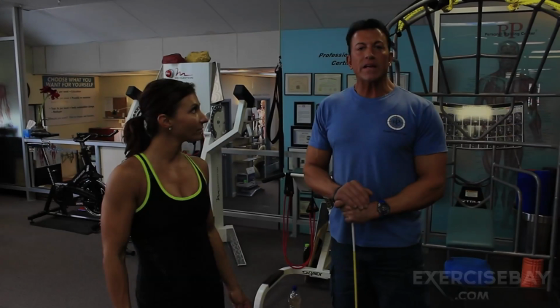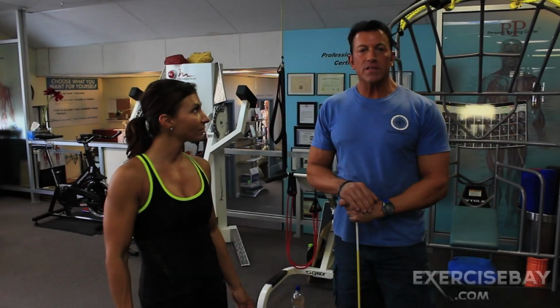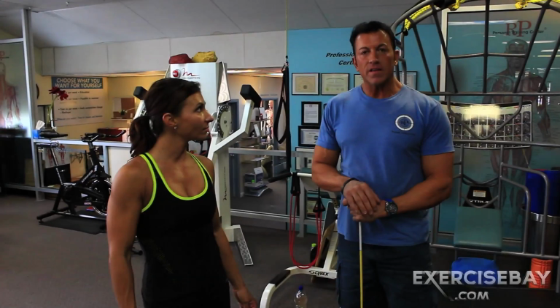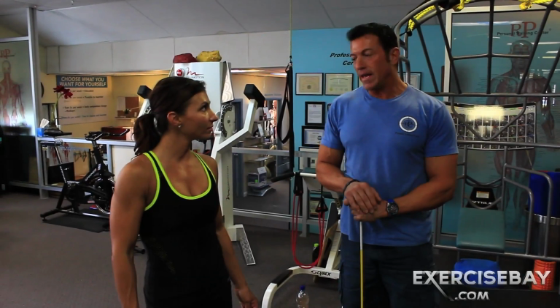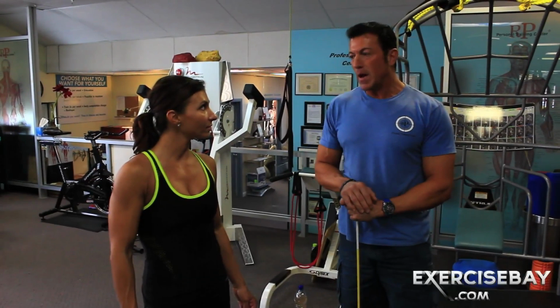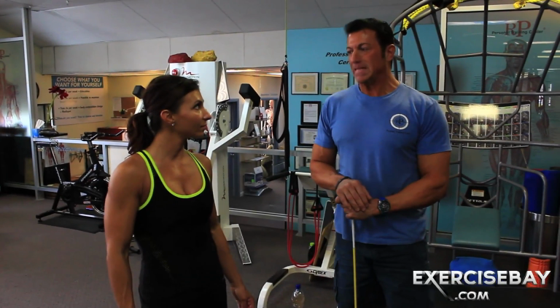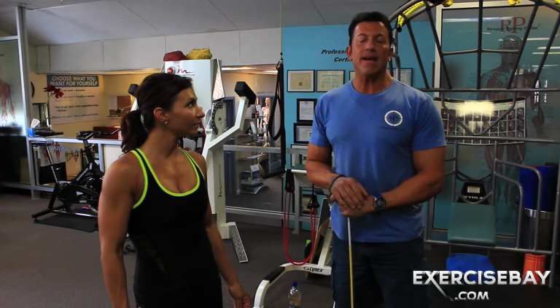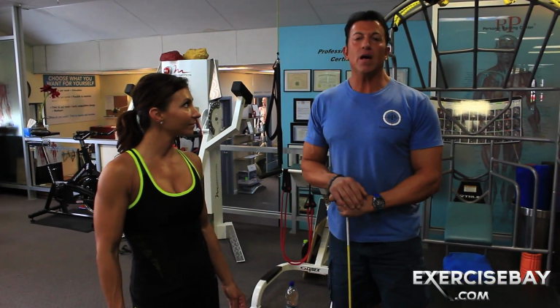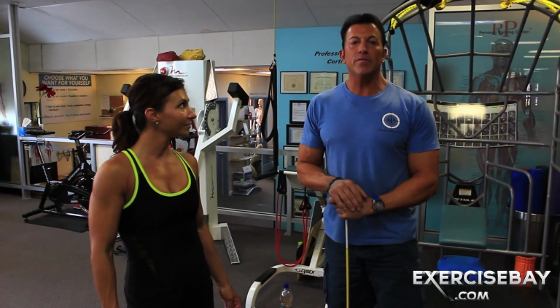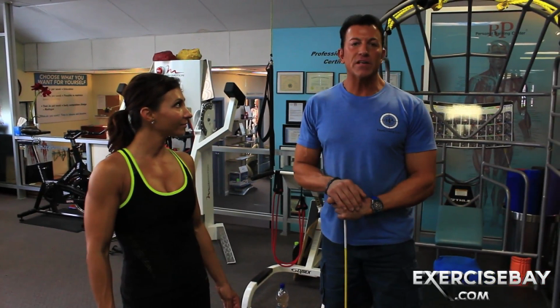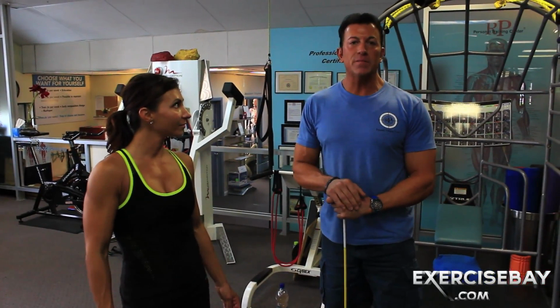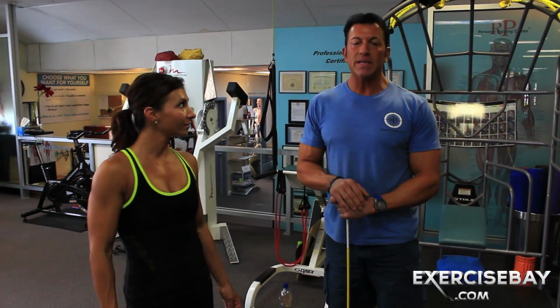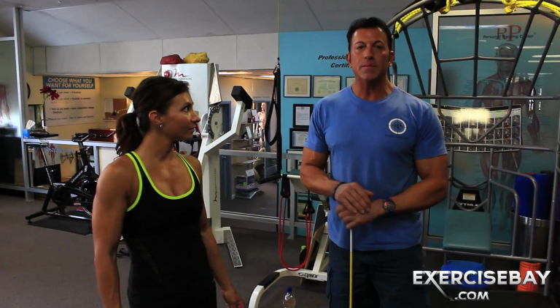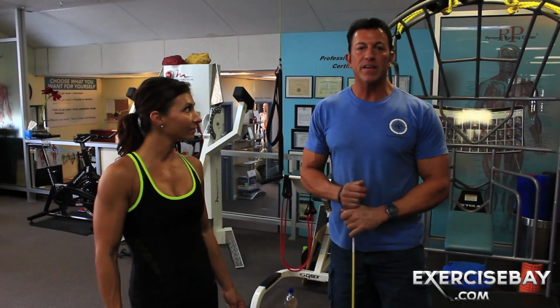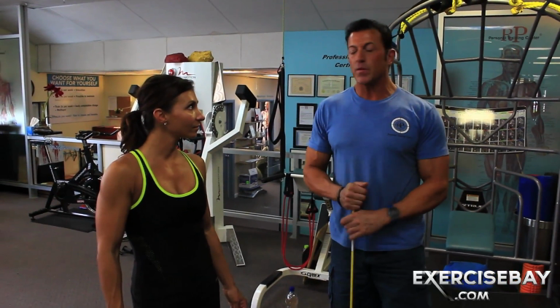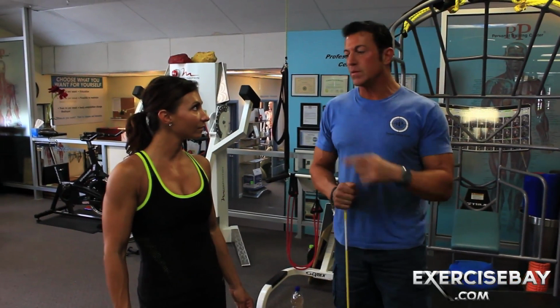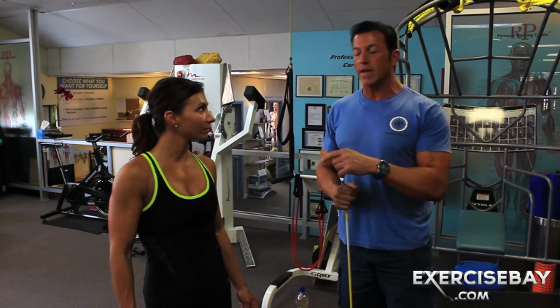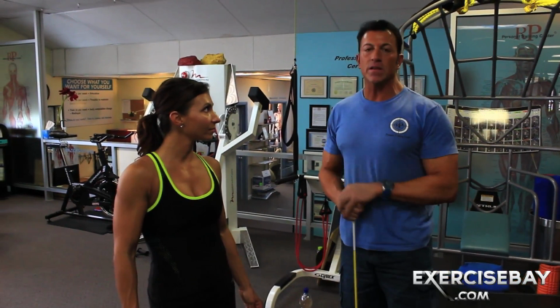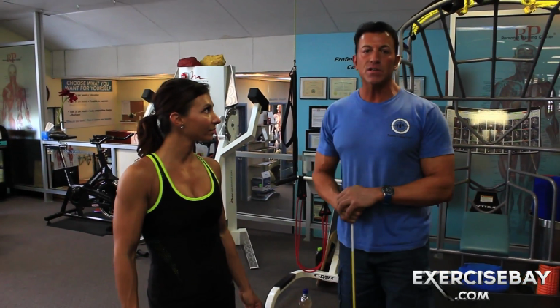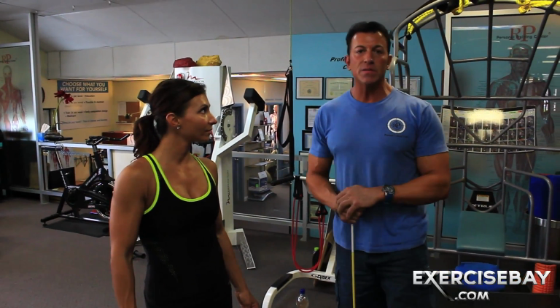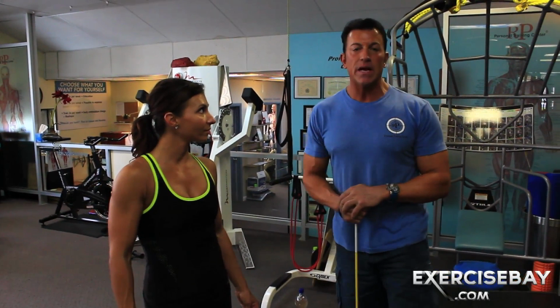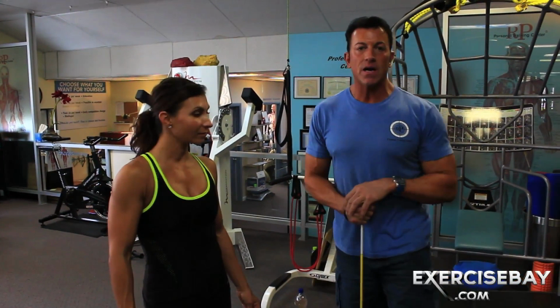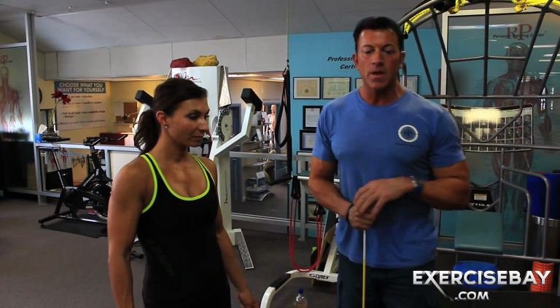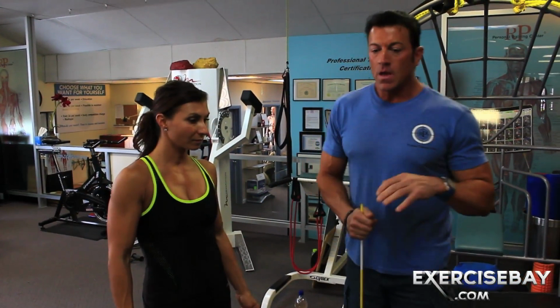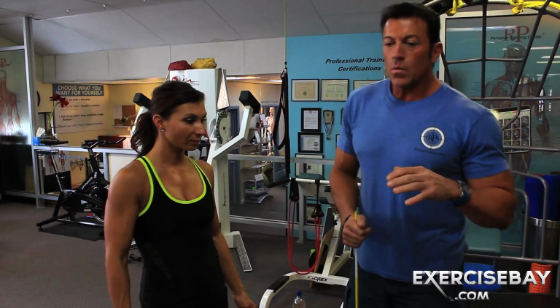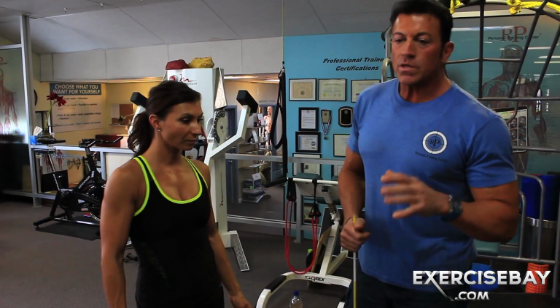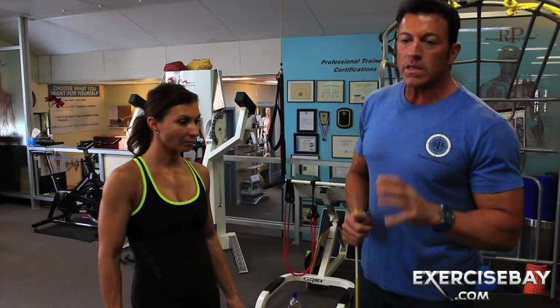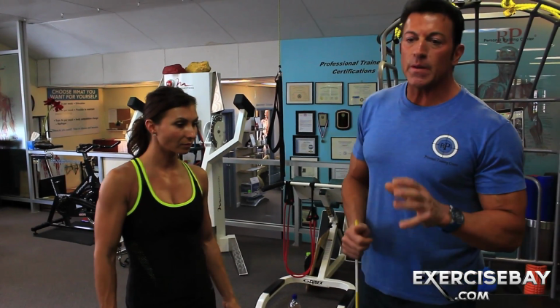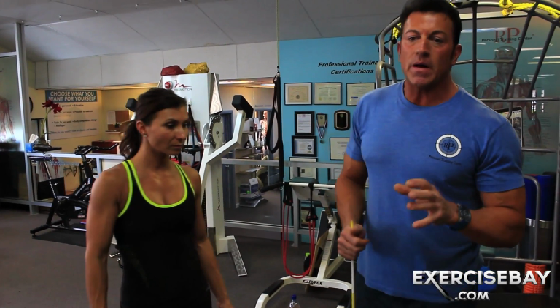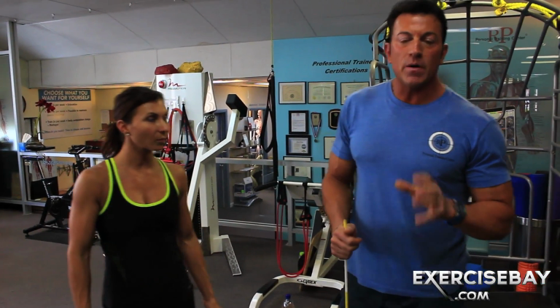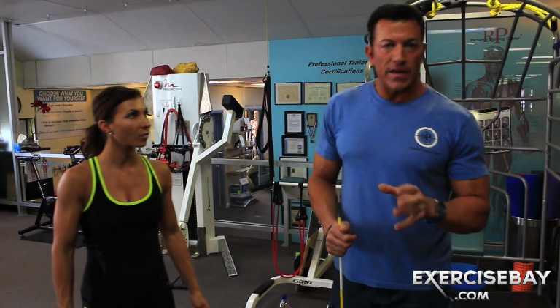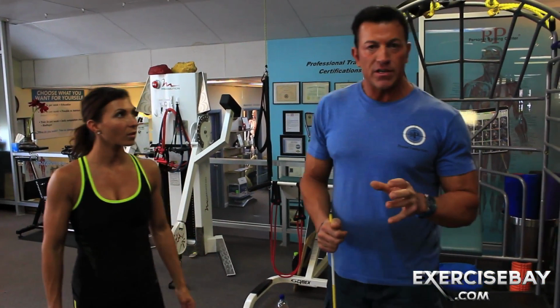Flex it up today — elbow flexion, biceps. Dave Parisi with Kendall, ExerciseBay.com. We're going to talk a little bit about elbow flexion.